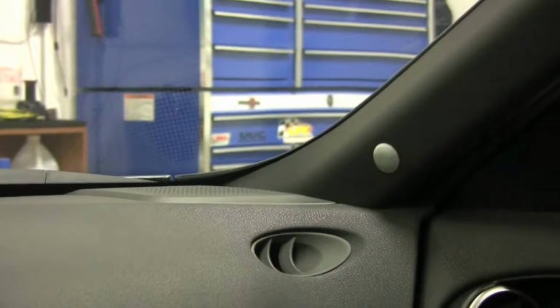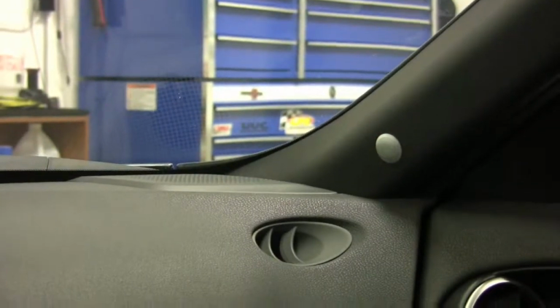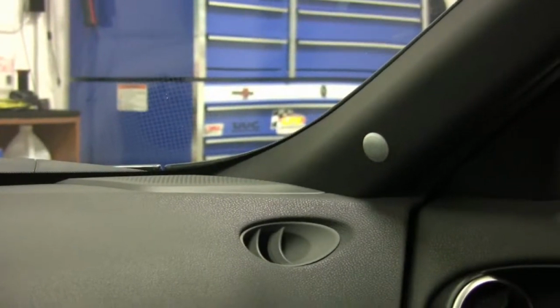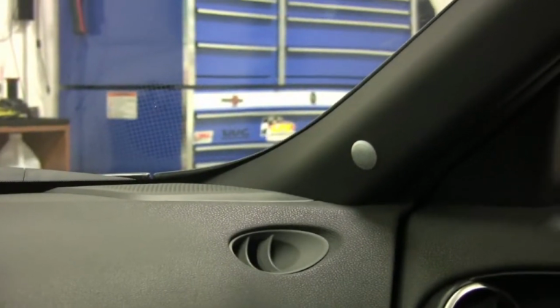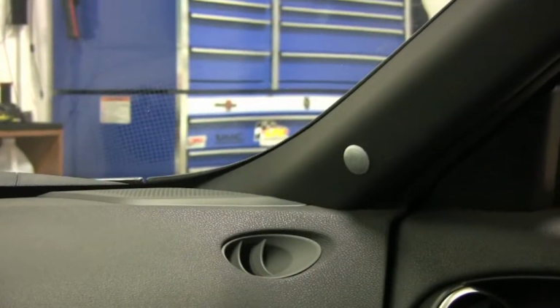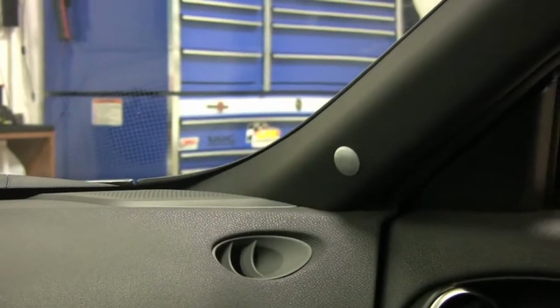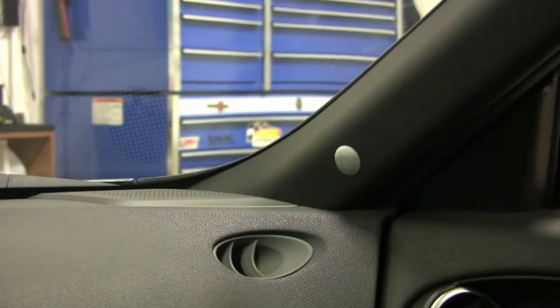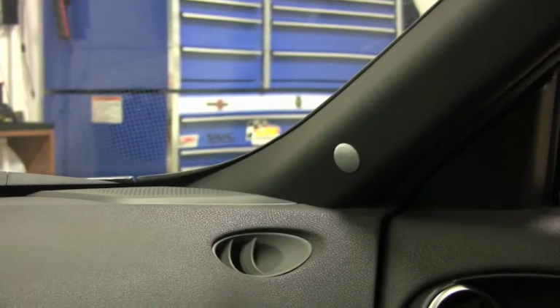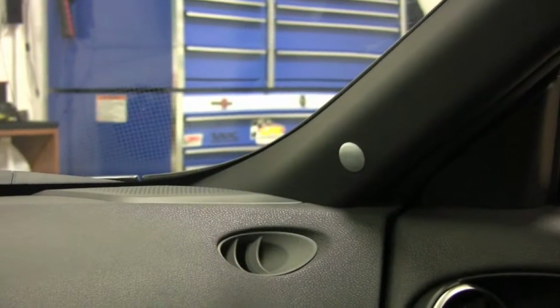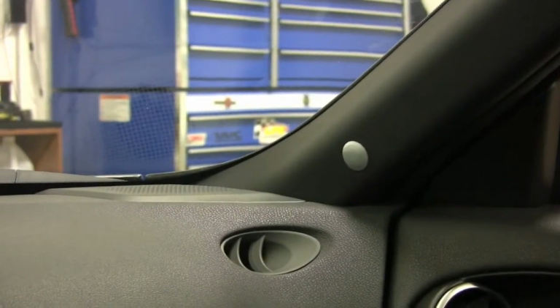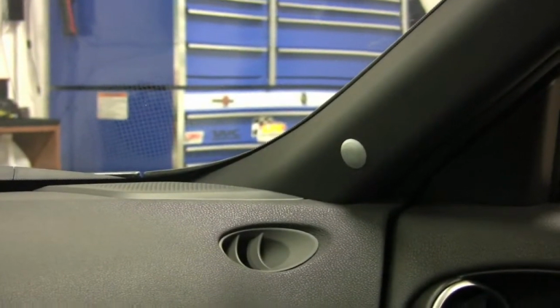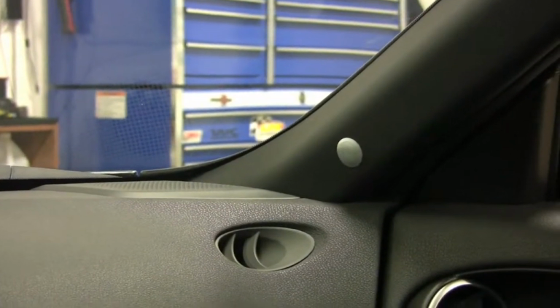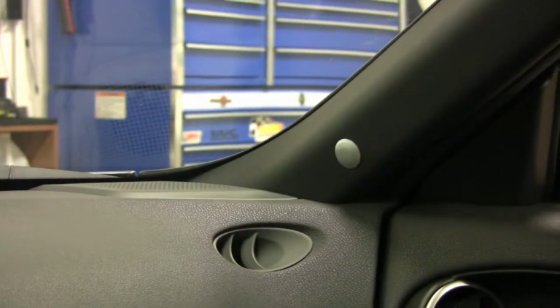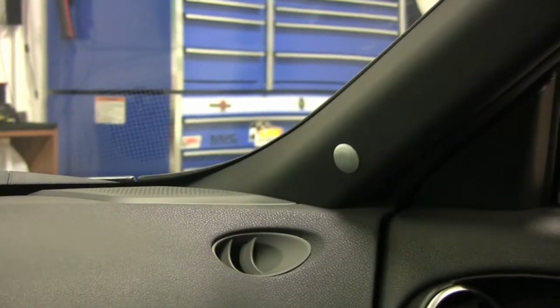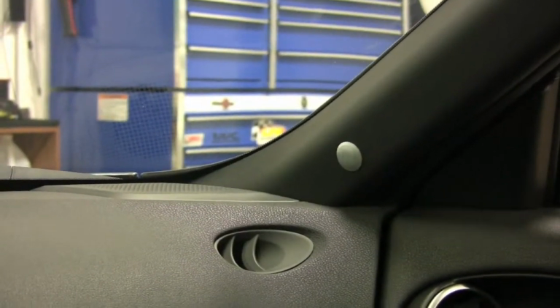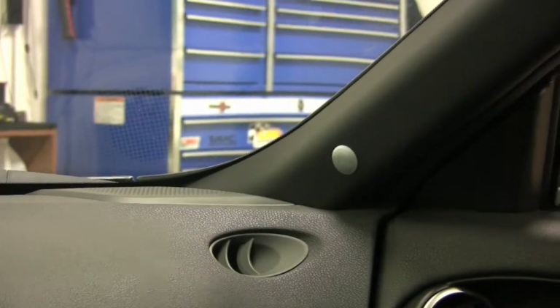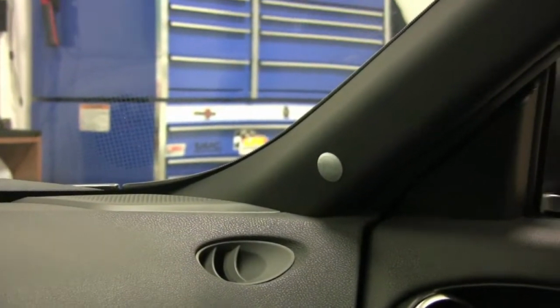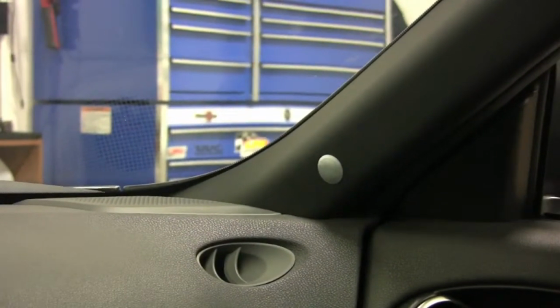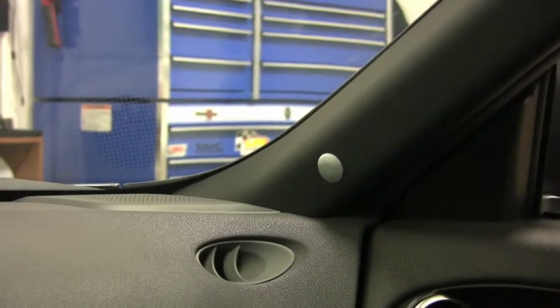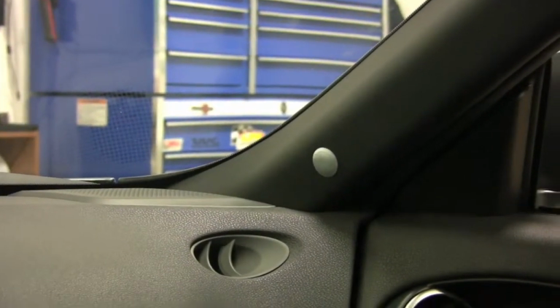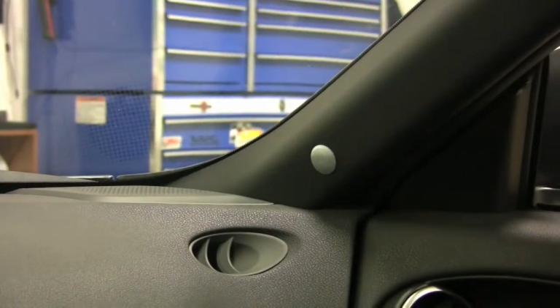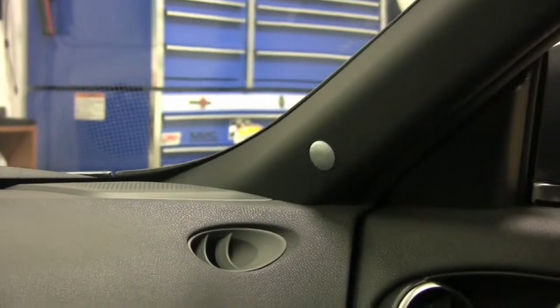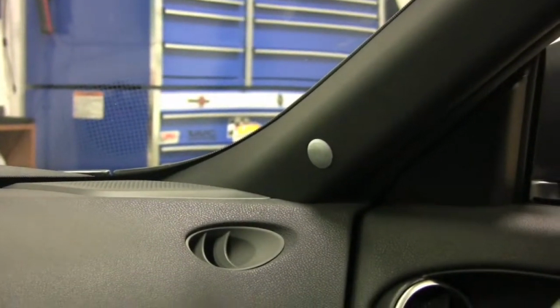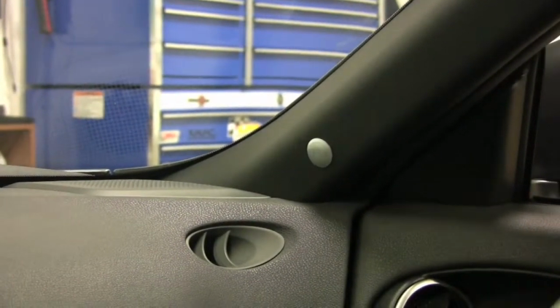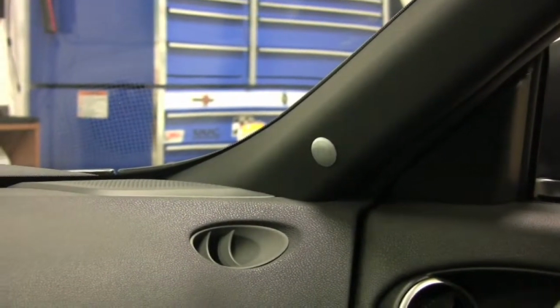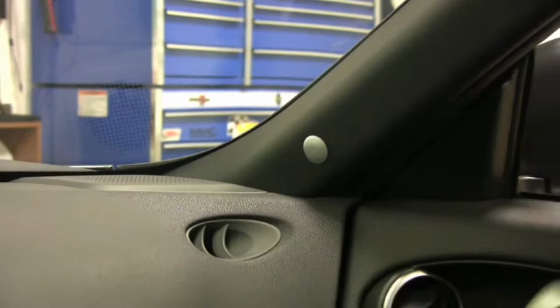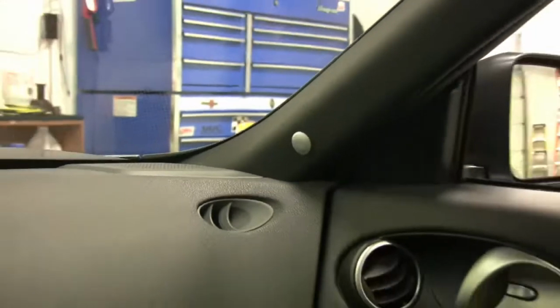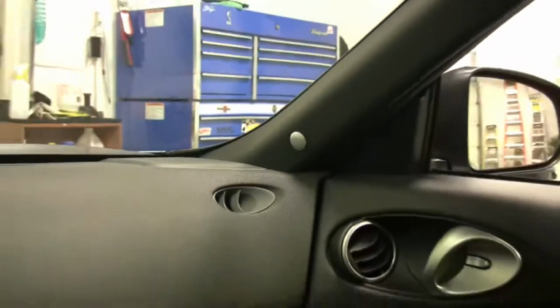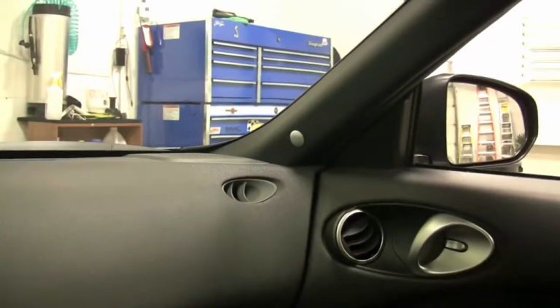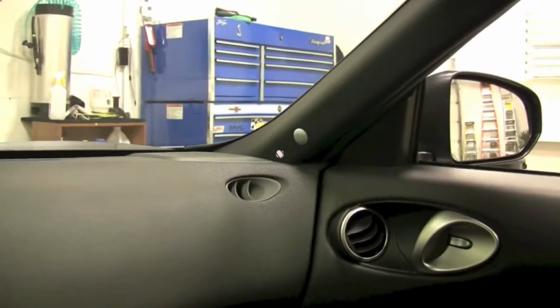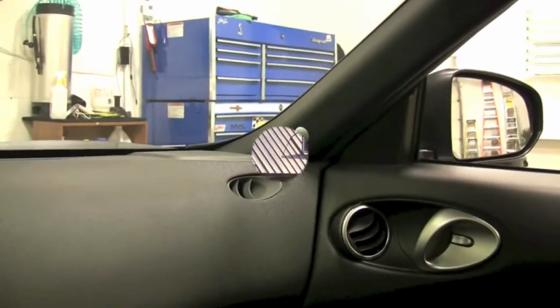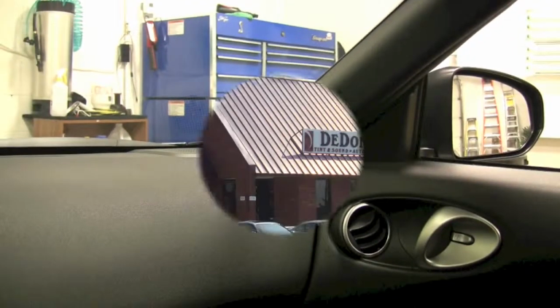So this is a blind spot monitor detection system that we do install here at the Donating Sound.